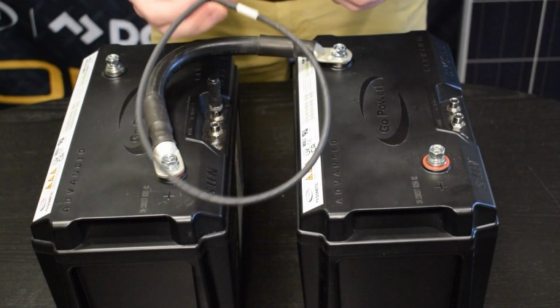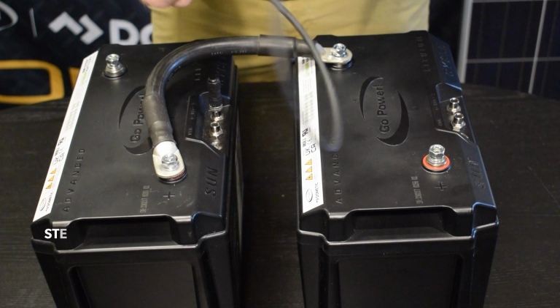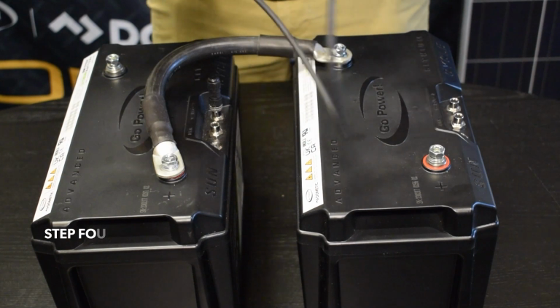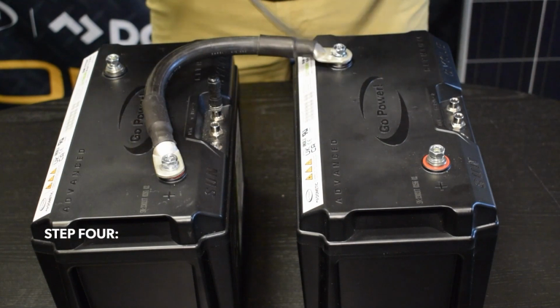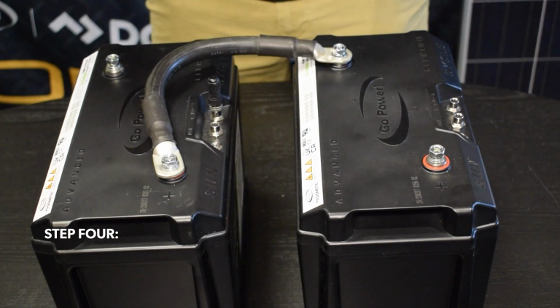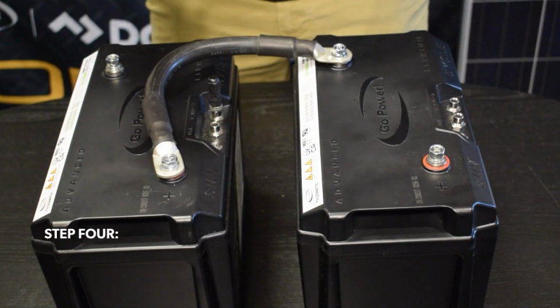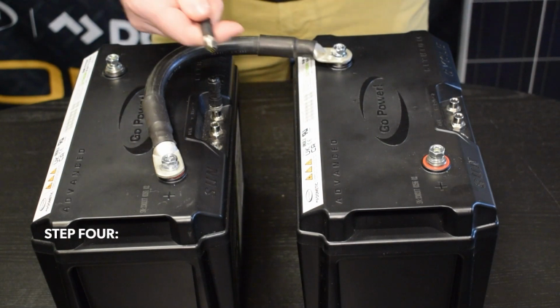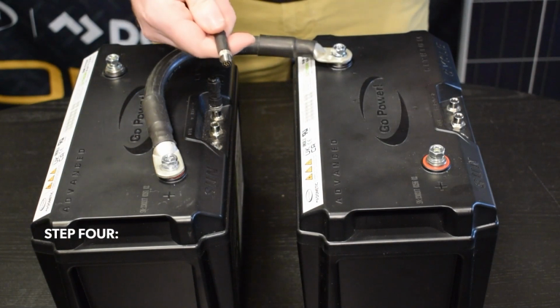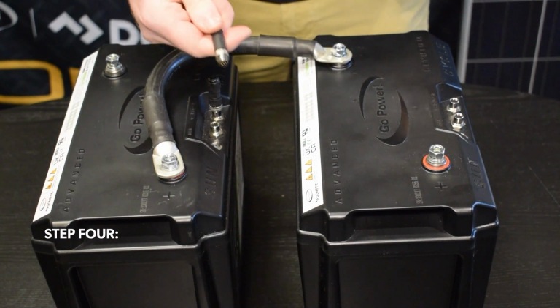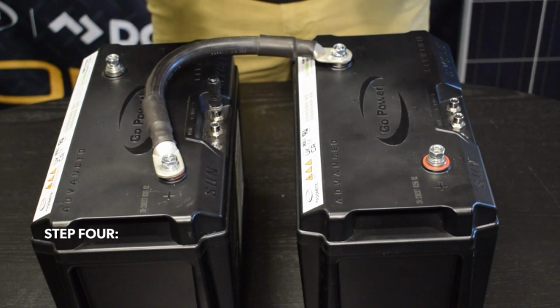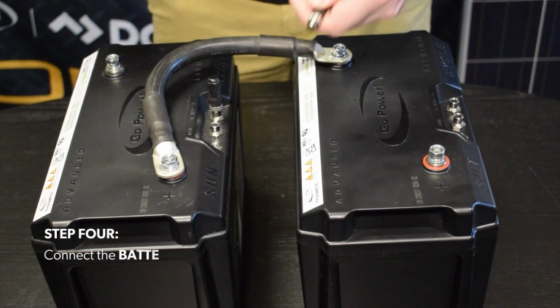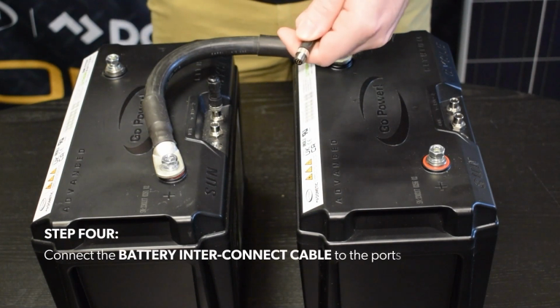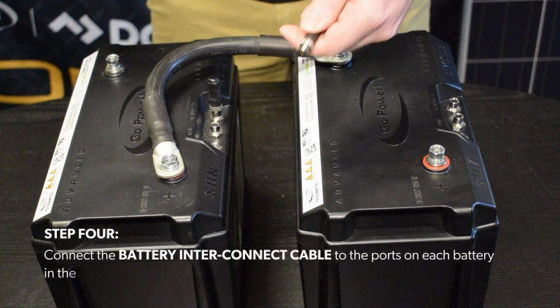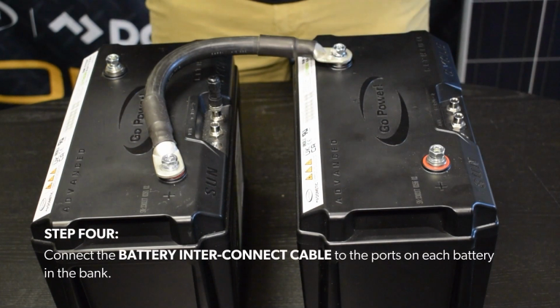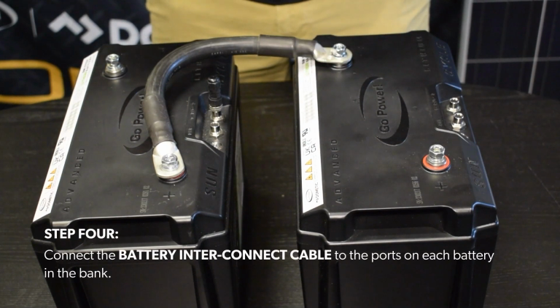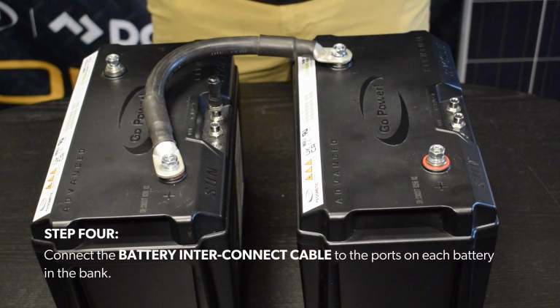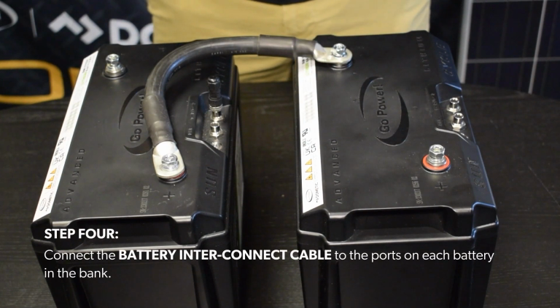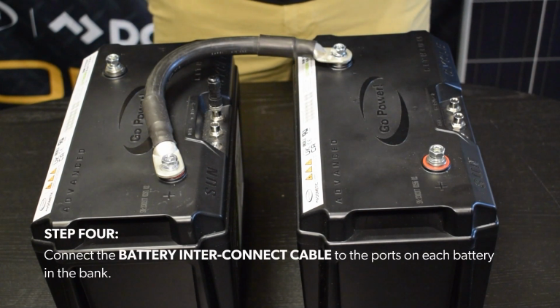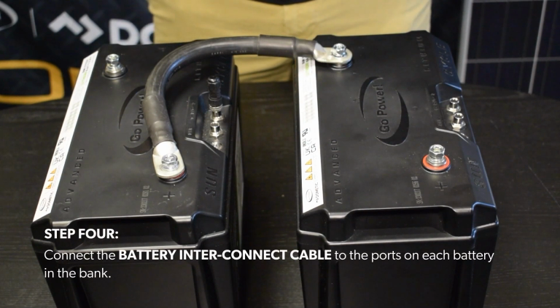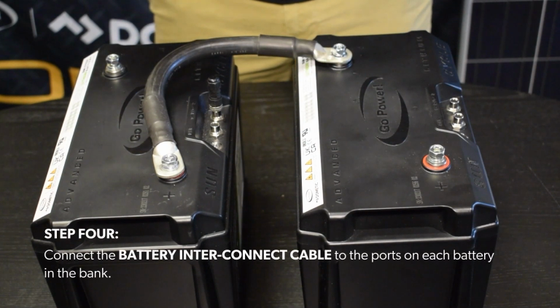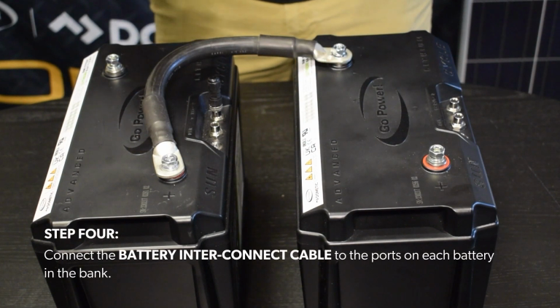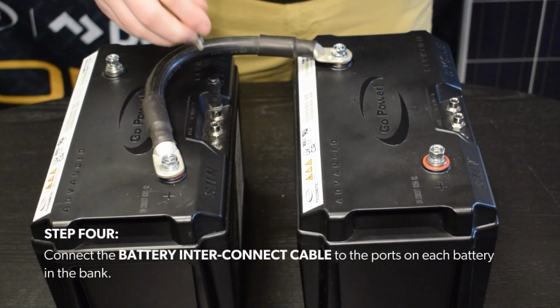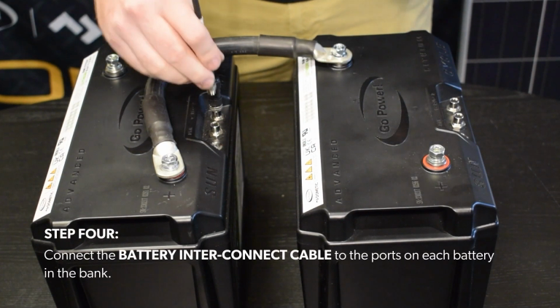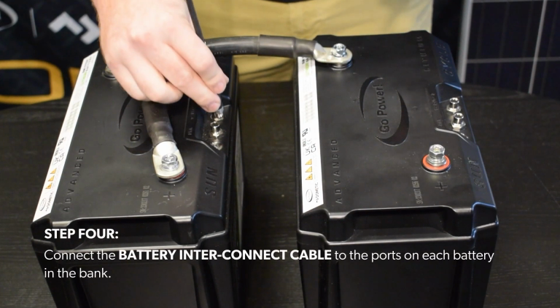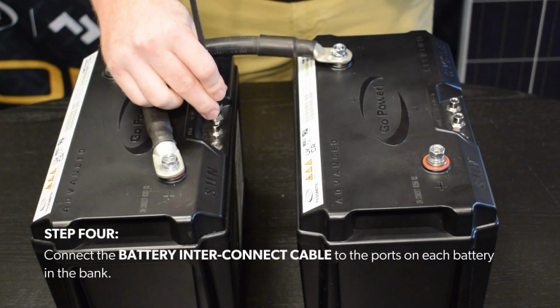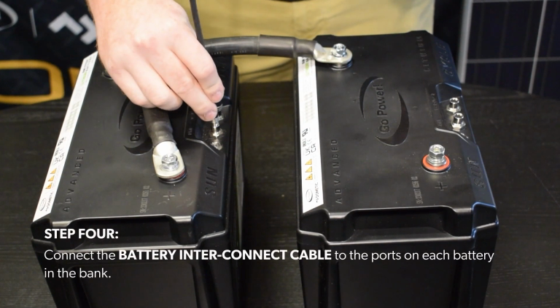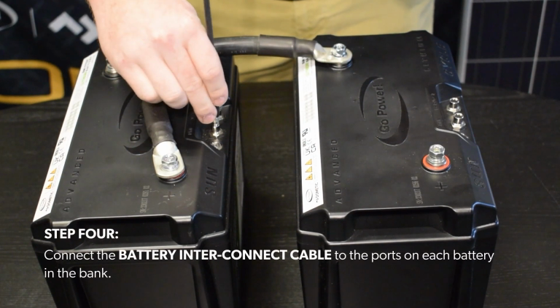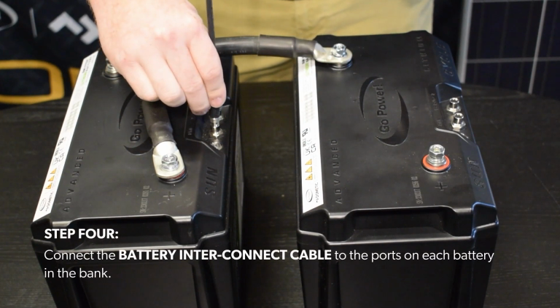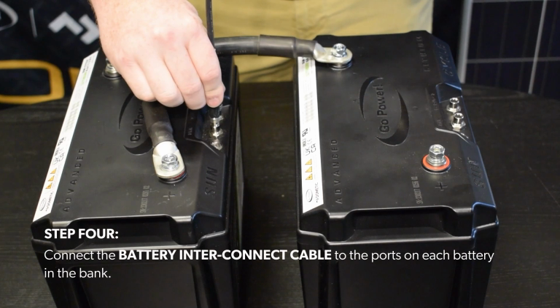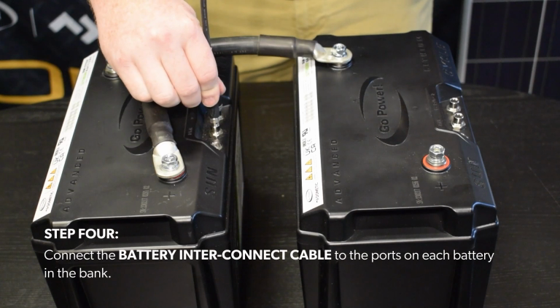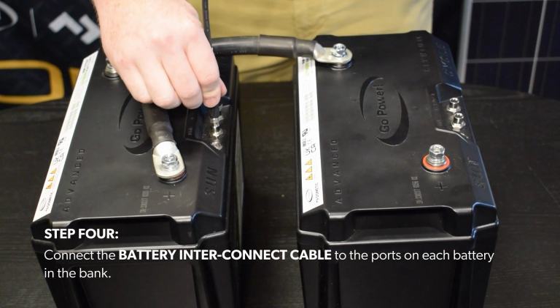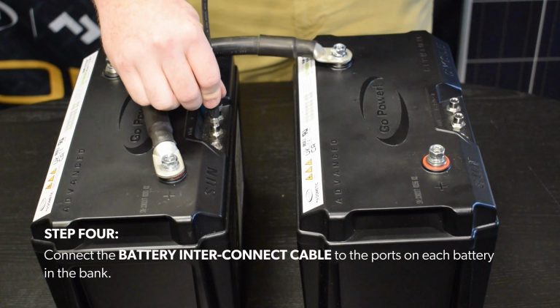Step 4. Connect the battery interconnect cable to the ports on each battery in the bank.